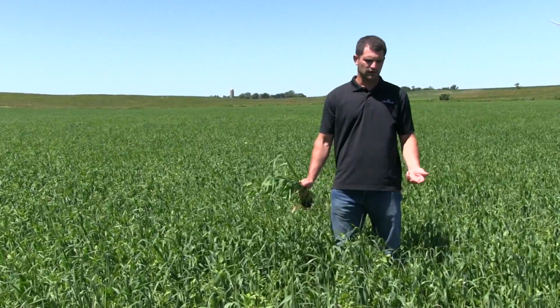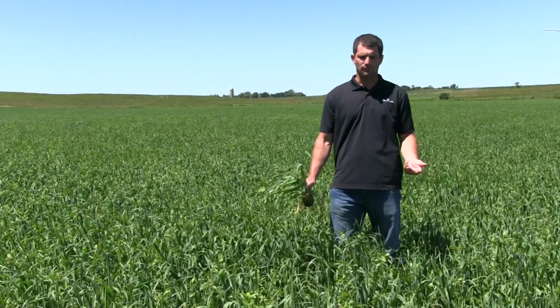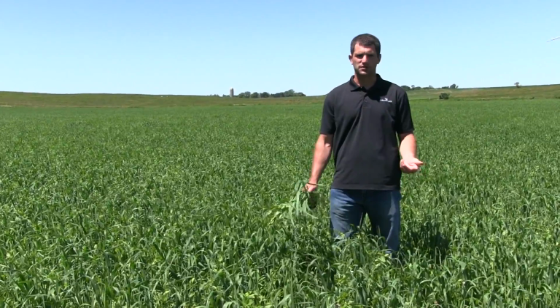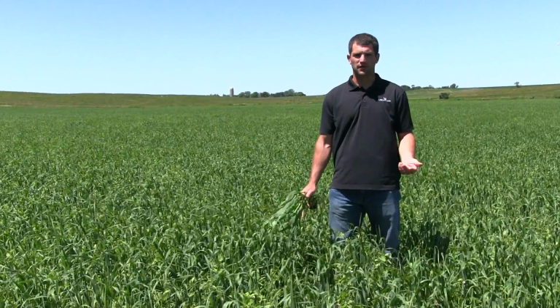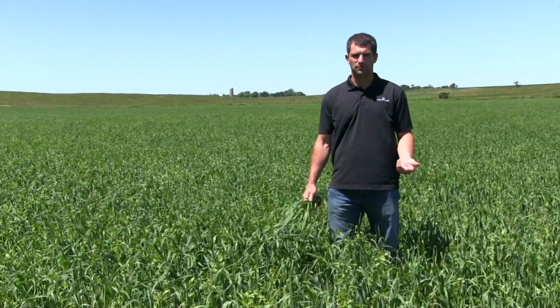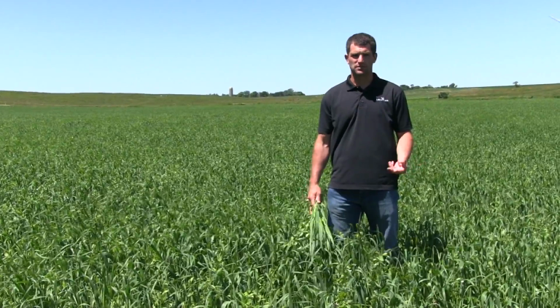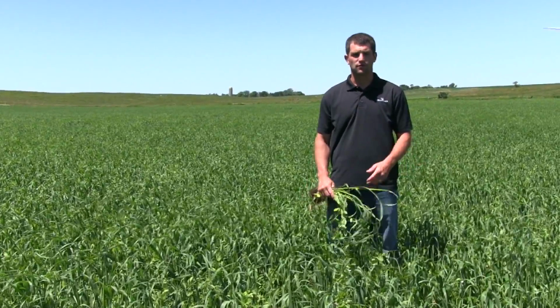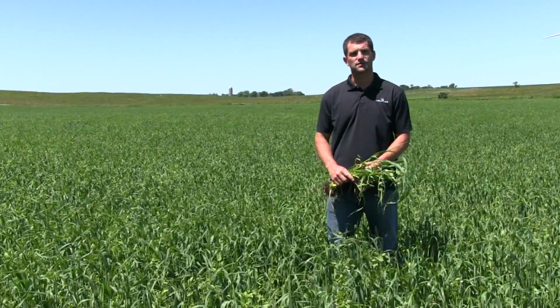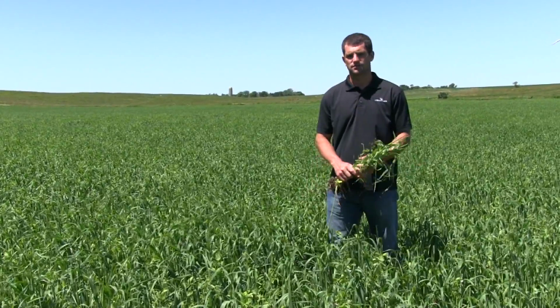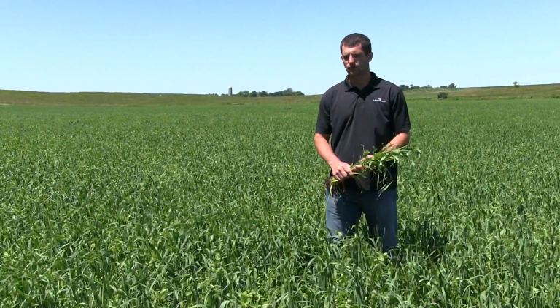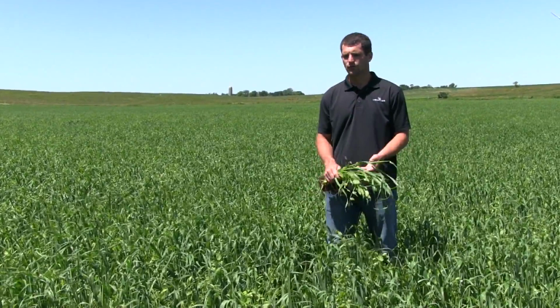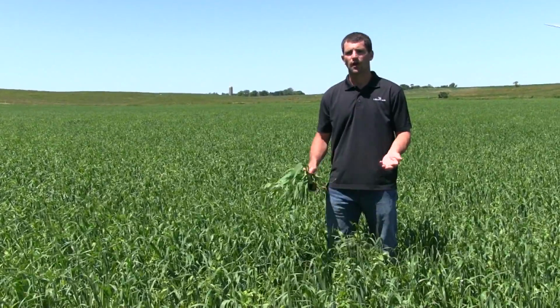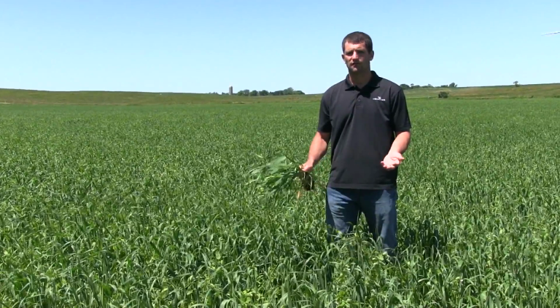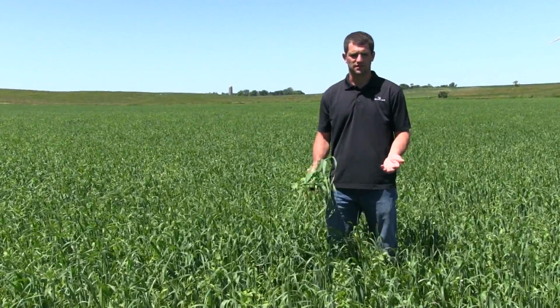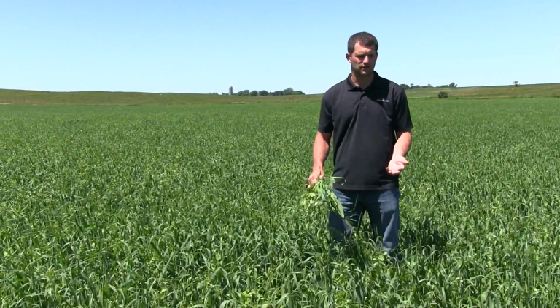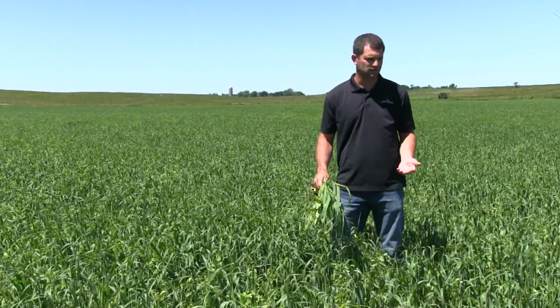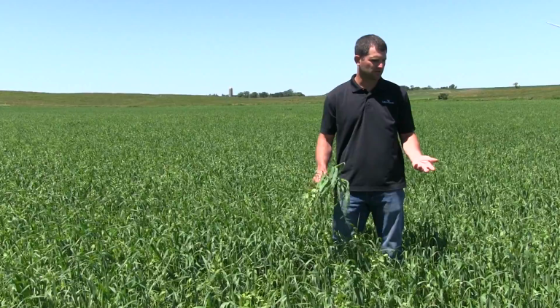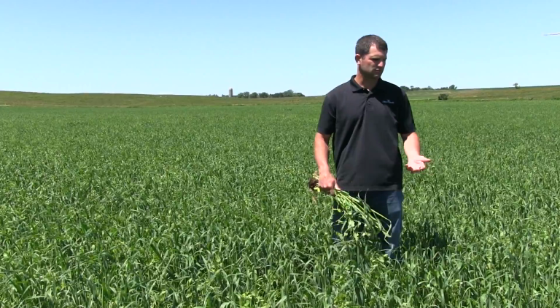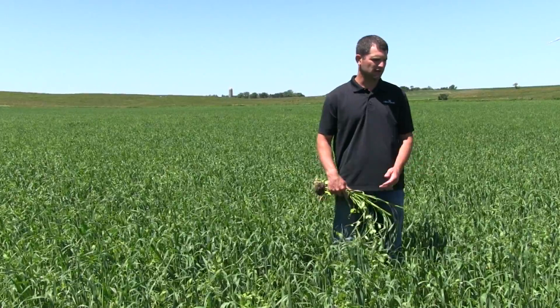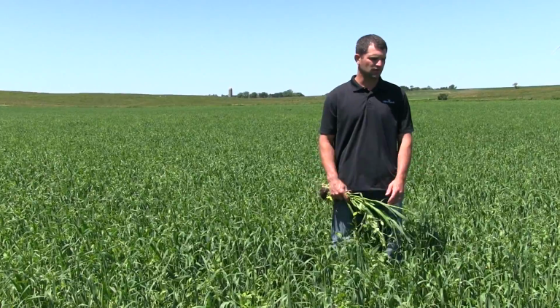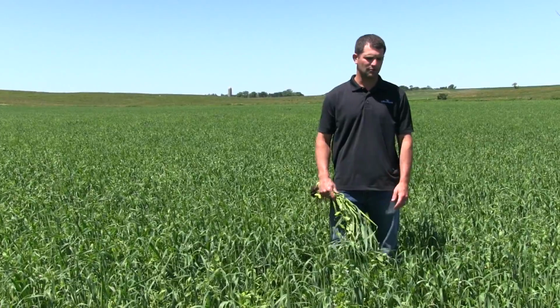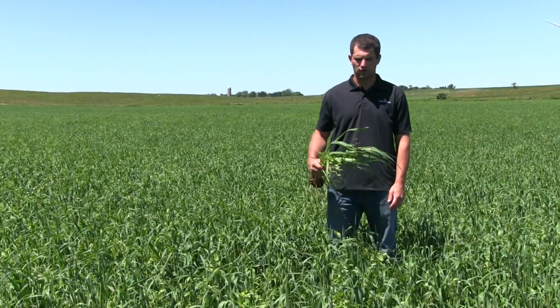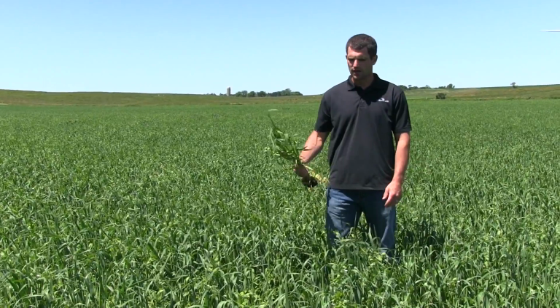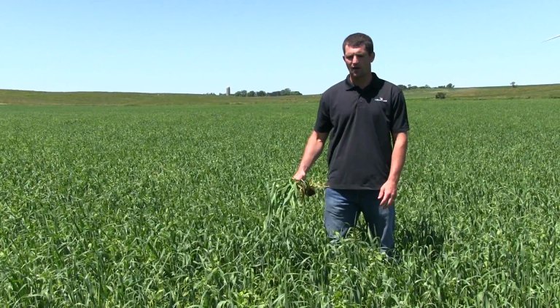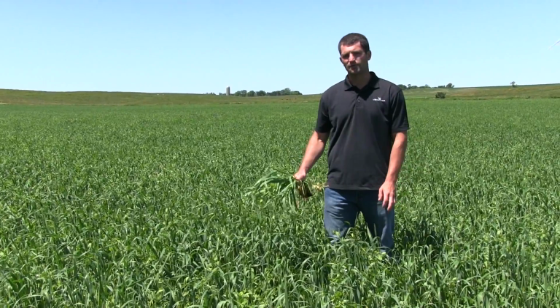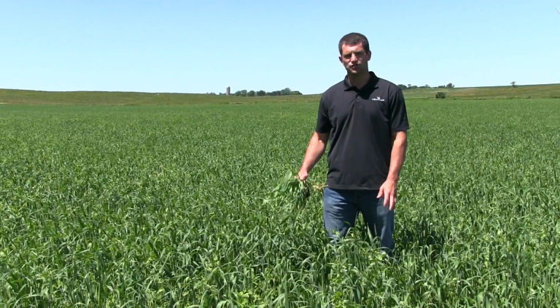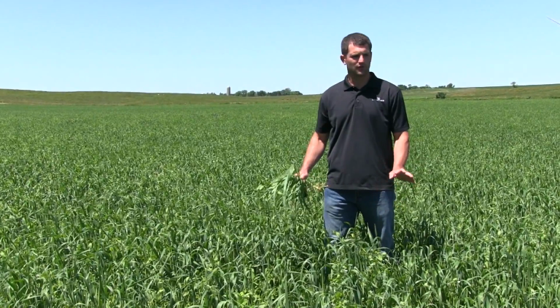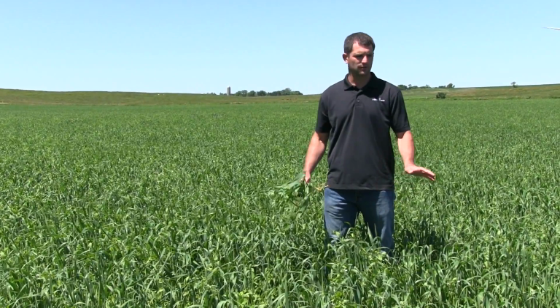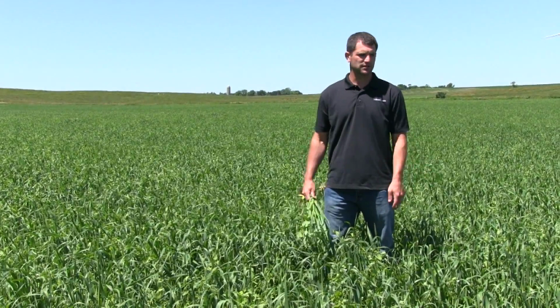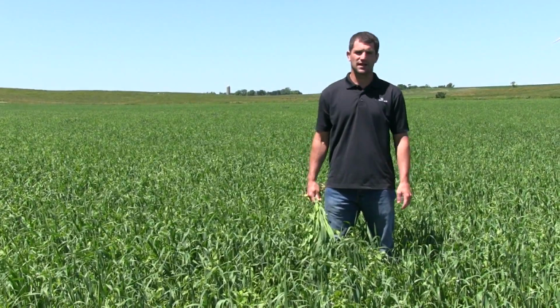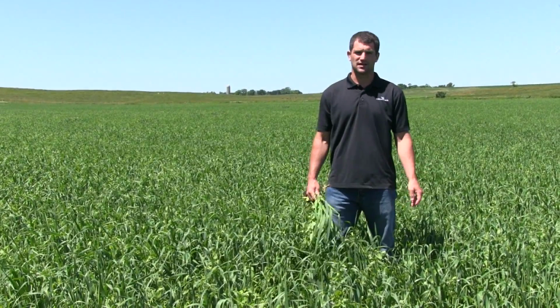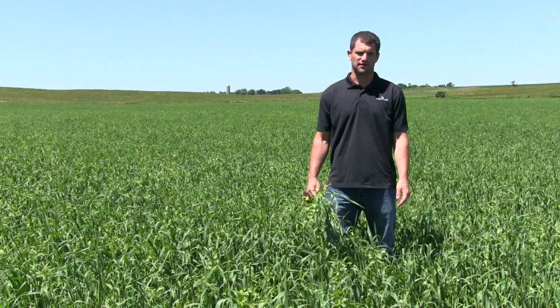The common question we get with the peas and oats is: when do I harvest it? This was planted mid-April, and now we're into mid-June — we've got about 60 days on here.